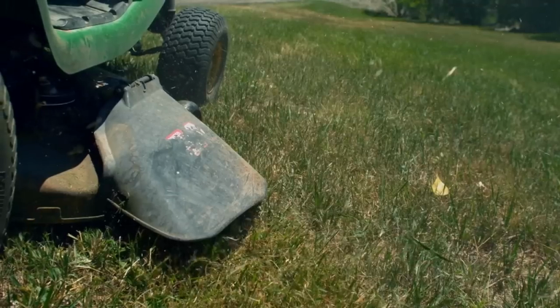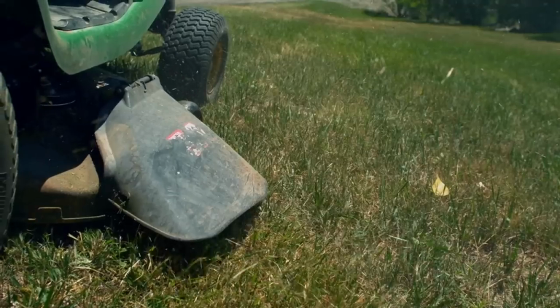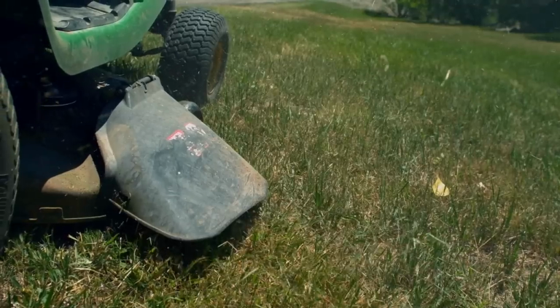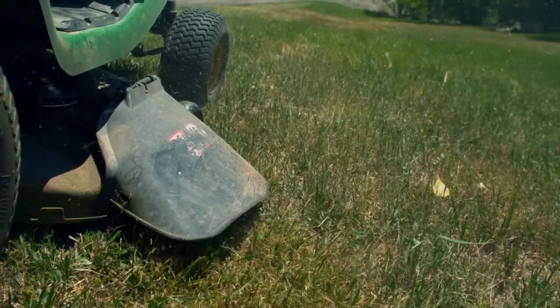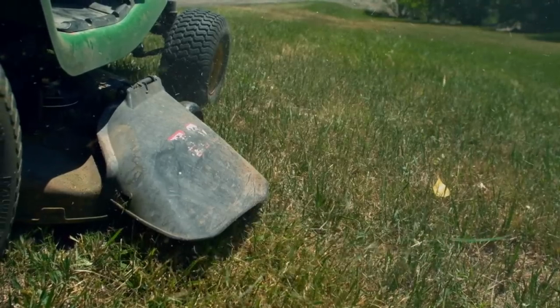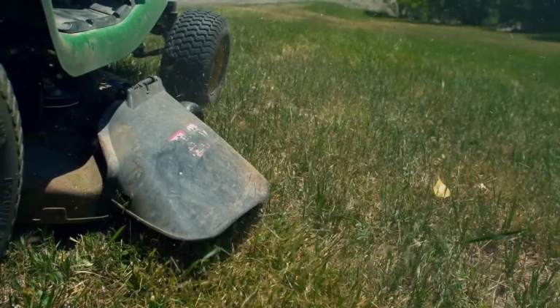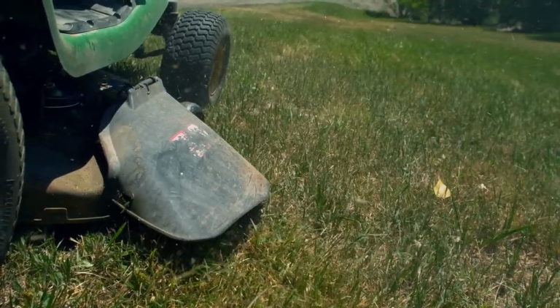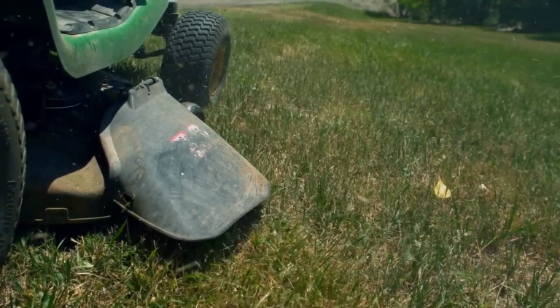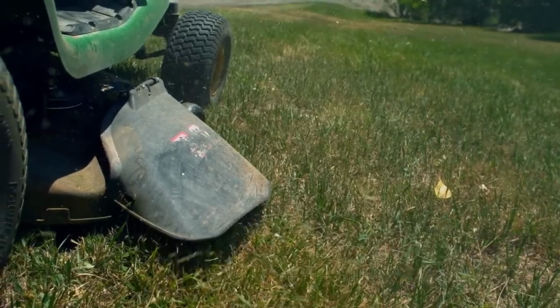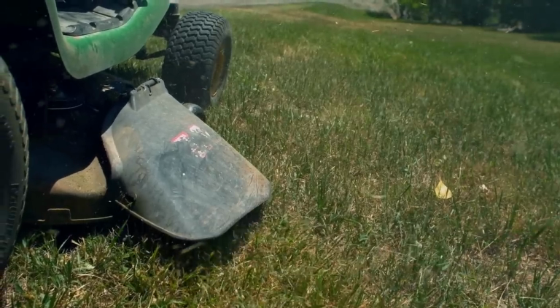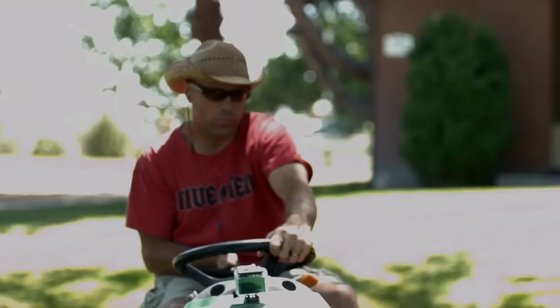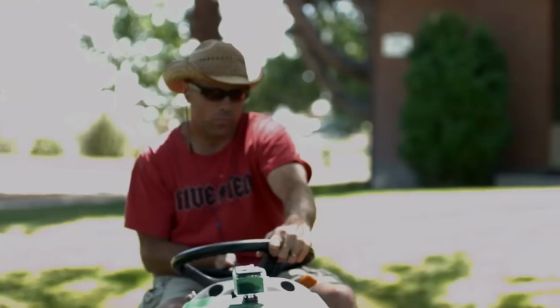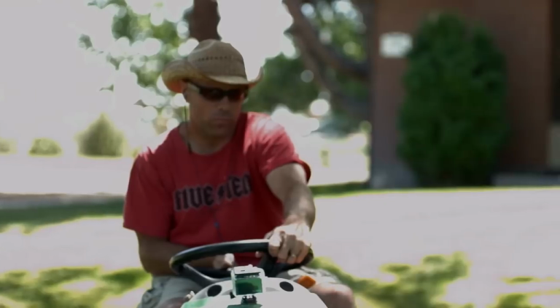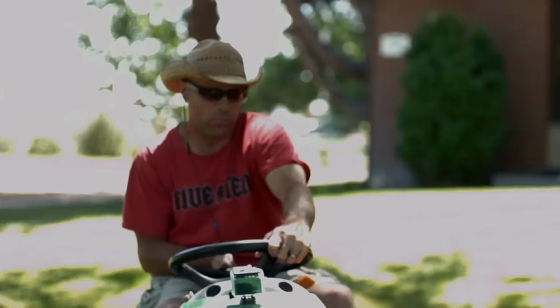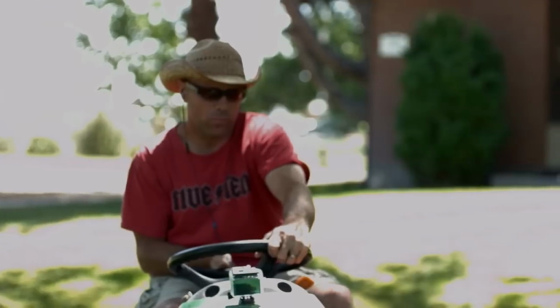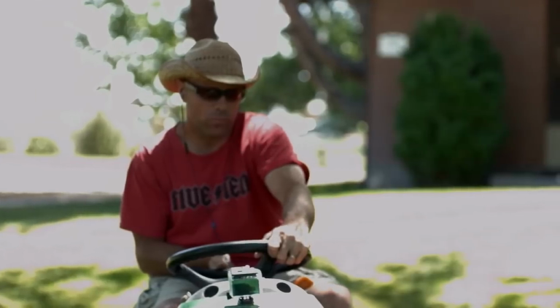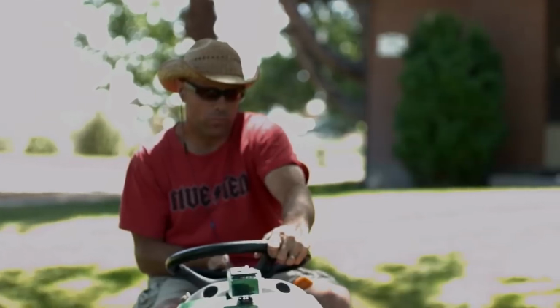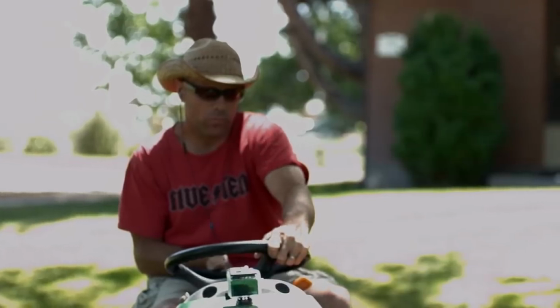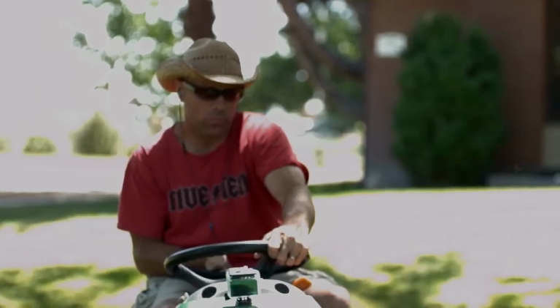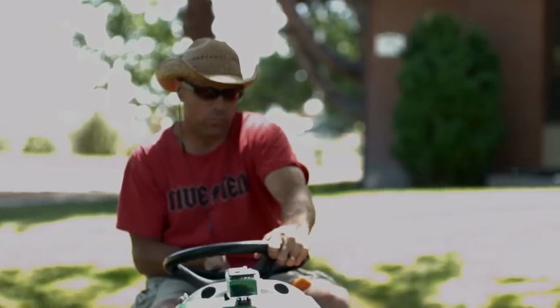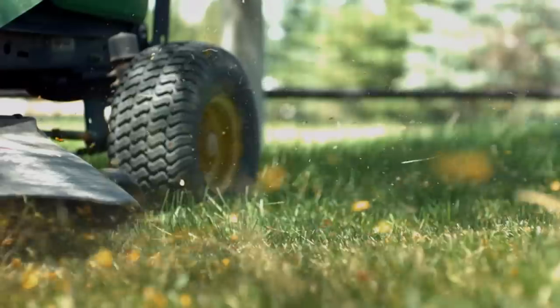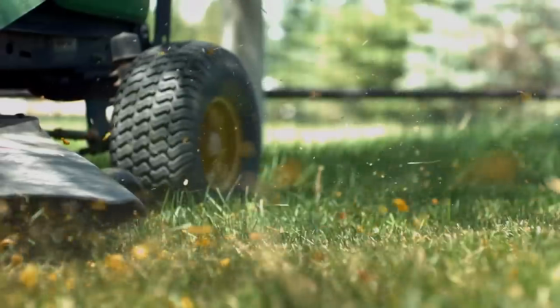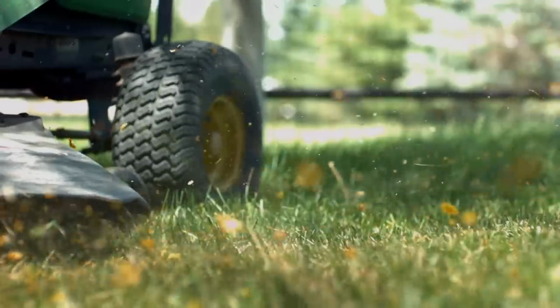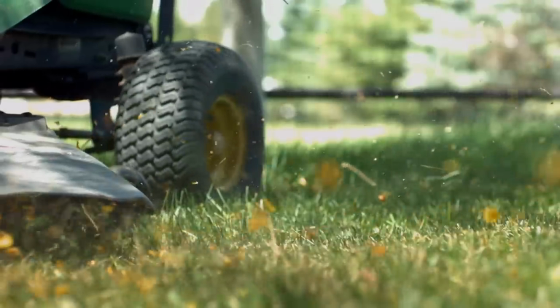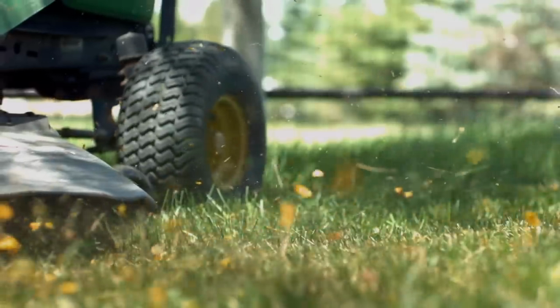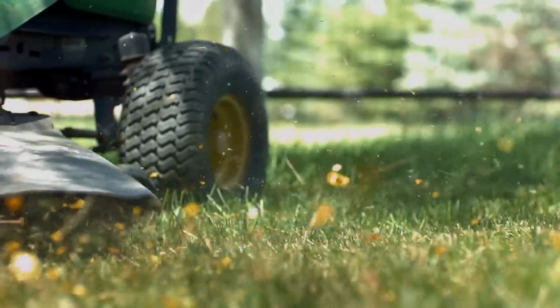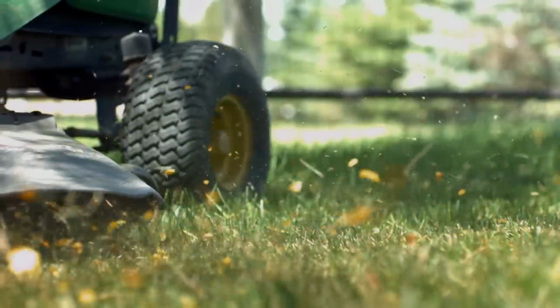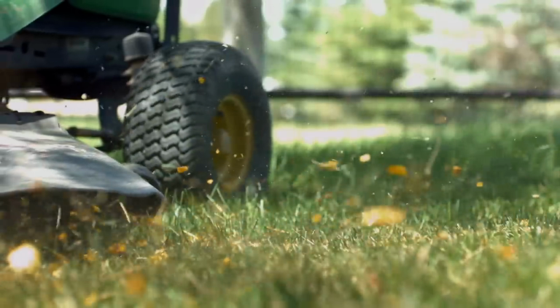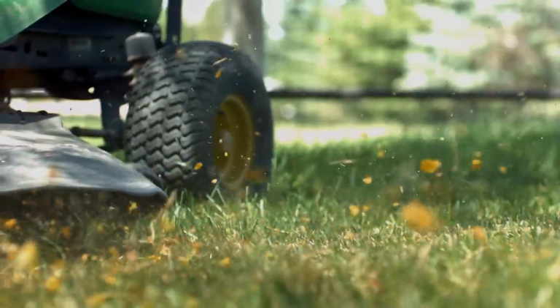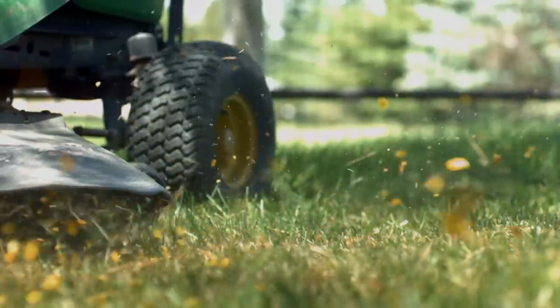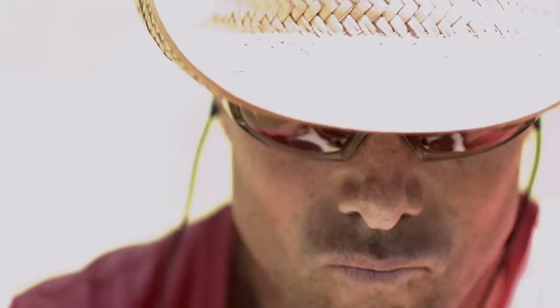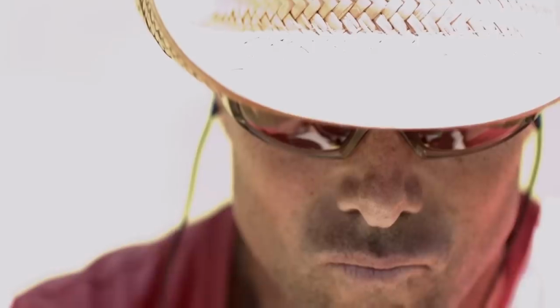One of my favorite chores is mowing the lawn. That's when I kind of do most of my thinking. Every once in a while you get that epiphany.